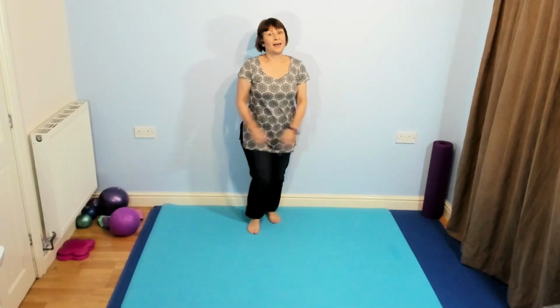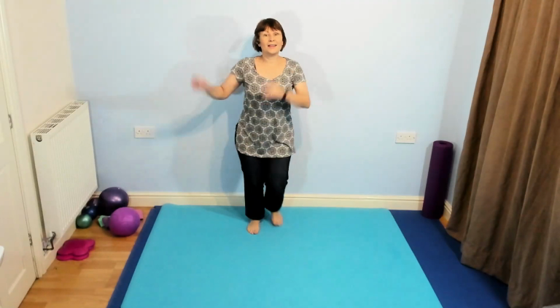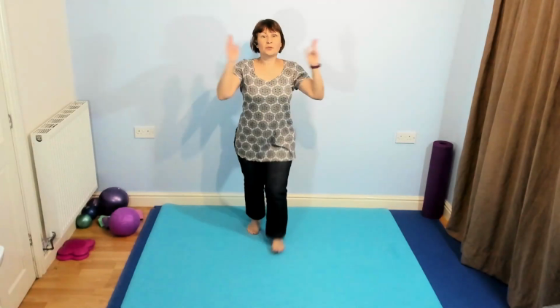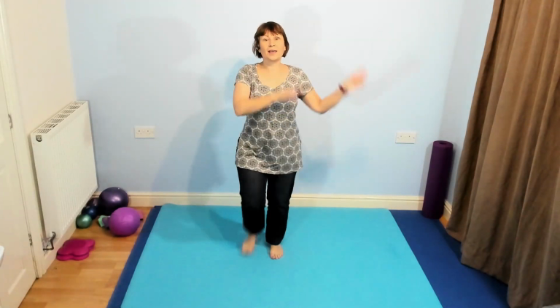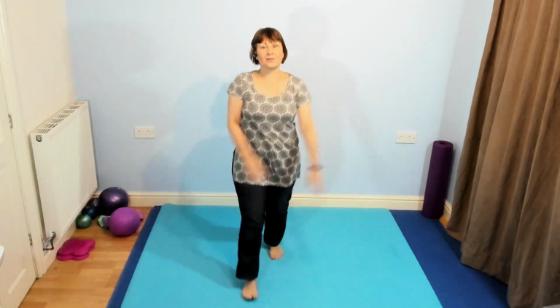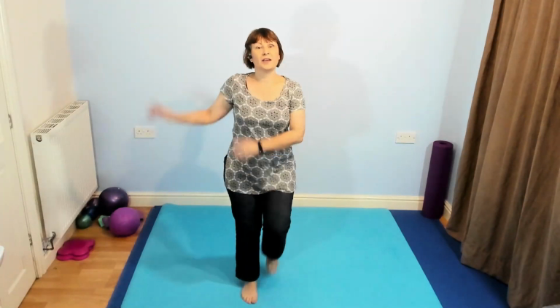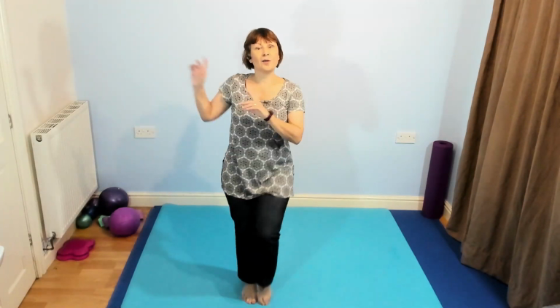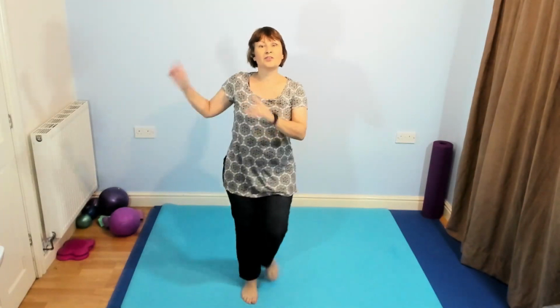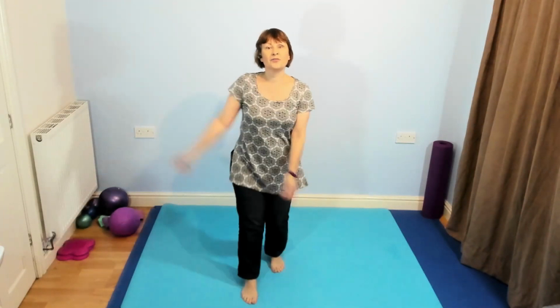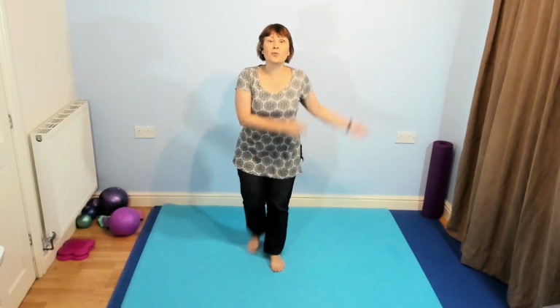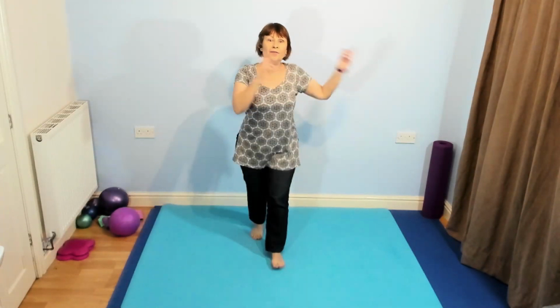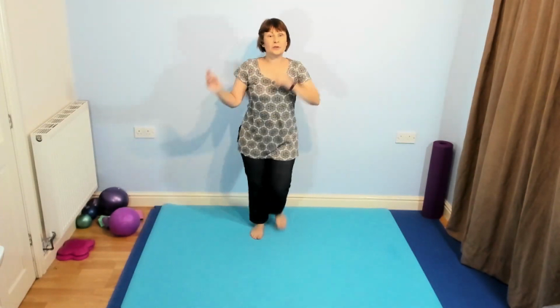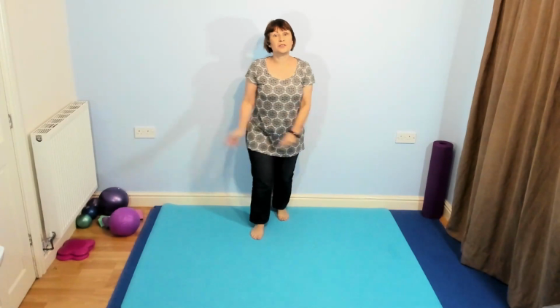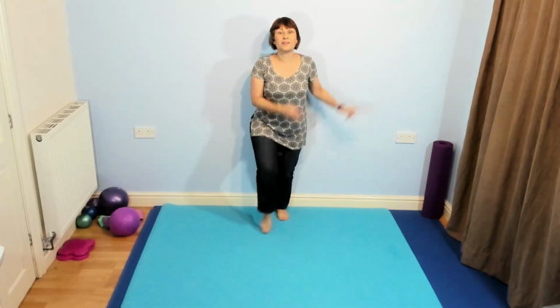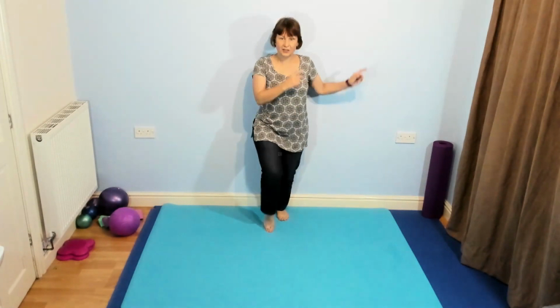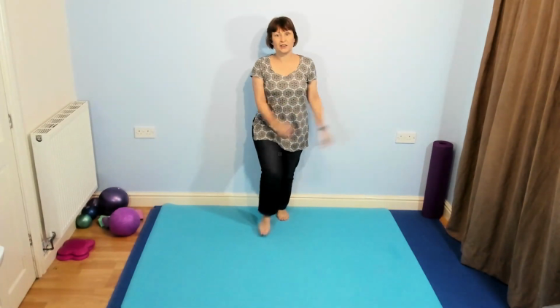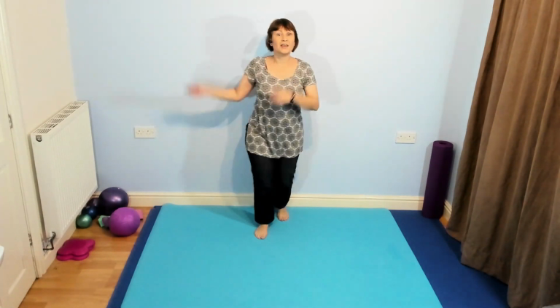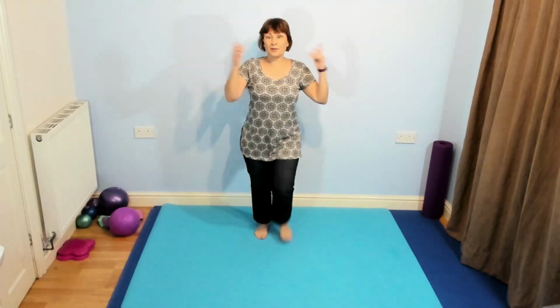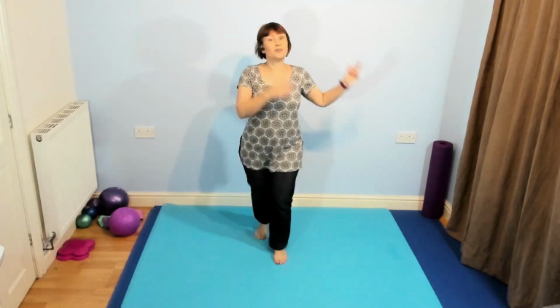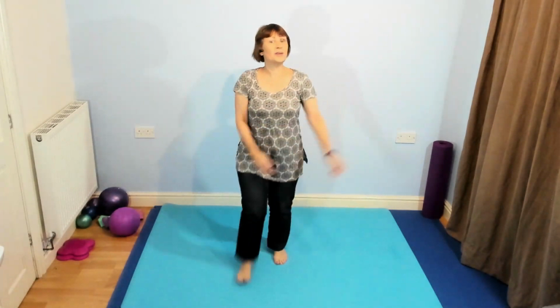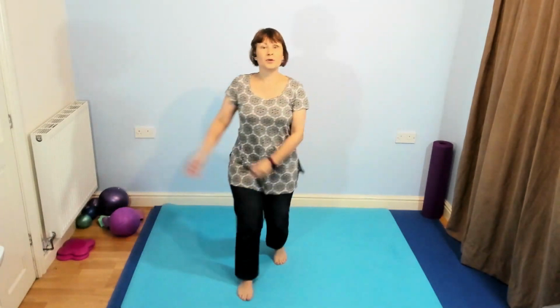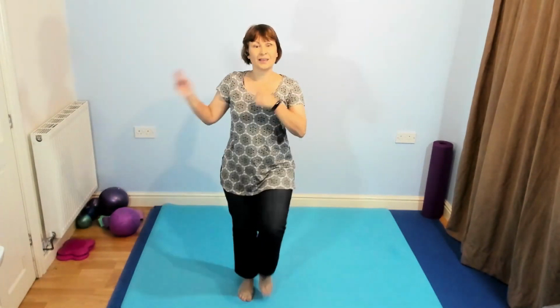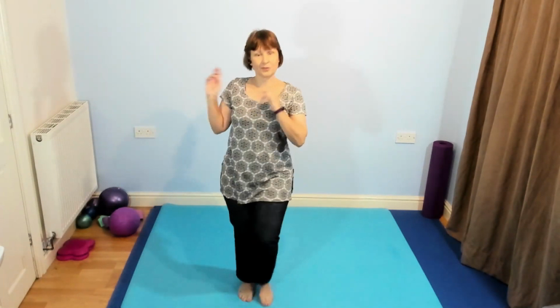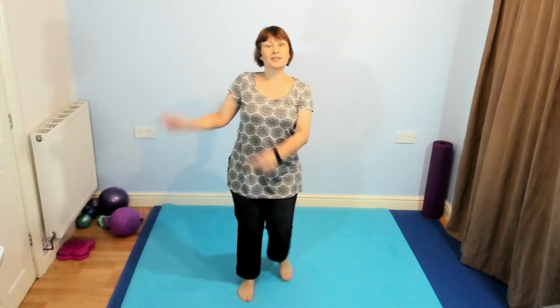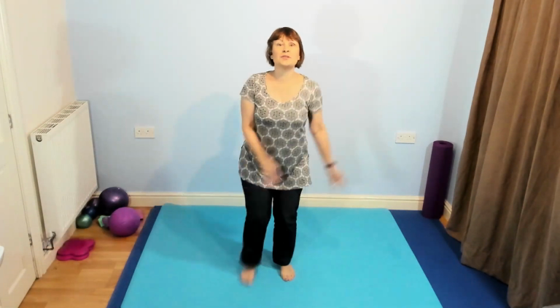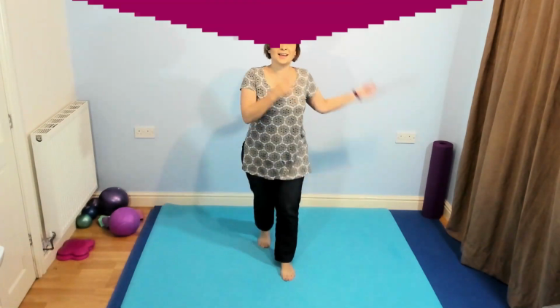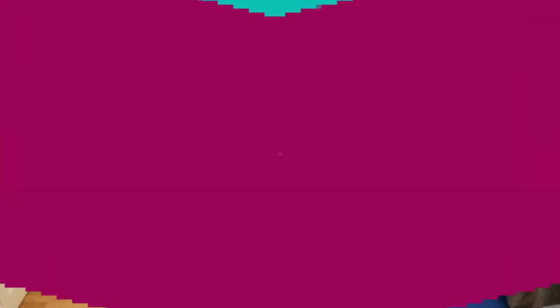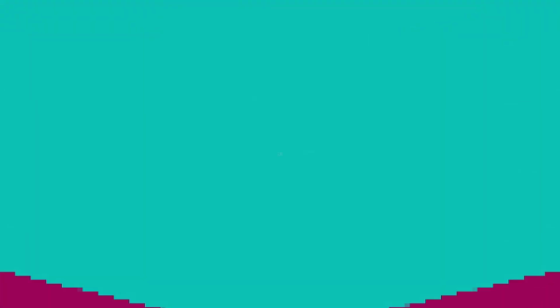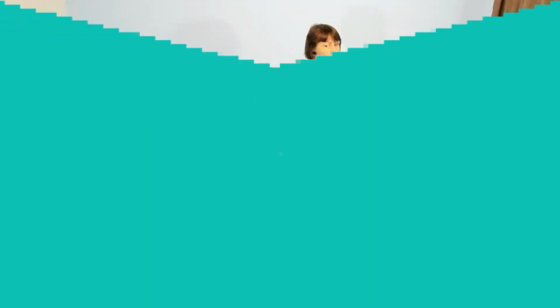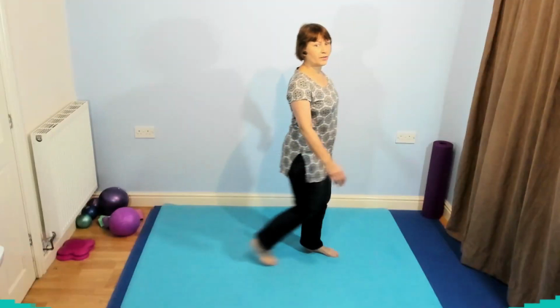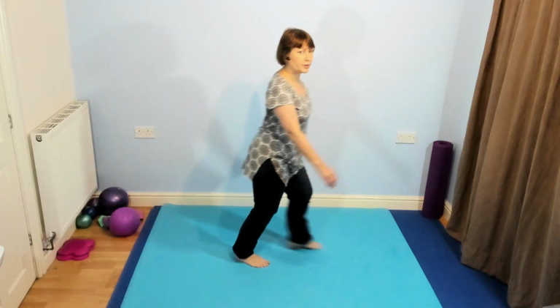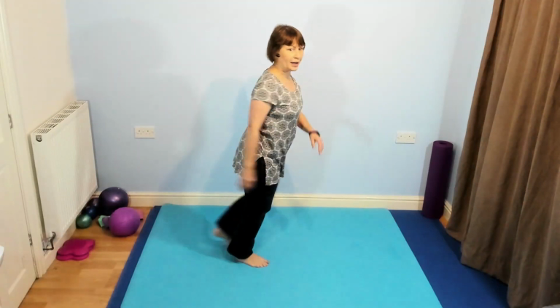In these workouts, if the arms don't feel right for you, do something that does. Keep those feet moving, get those steps in, walk forward and back.